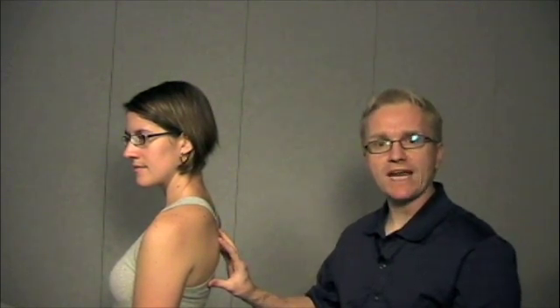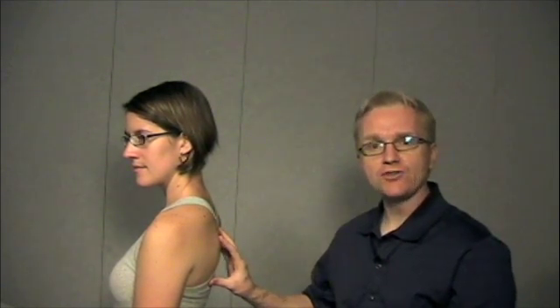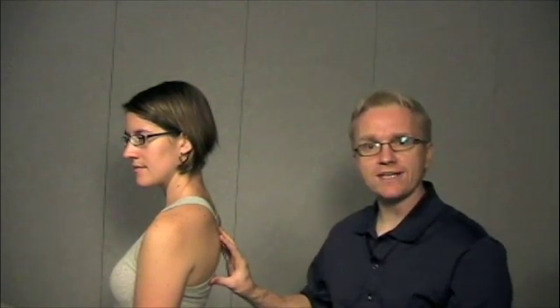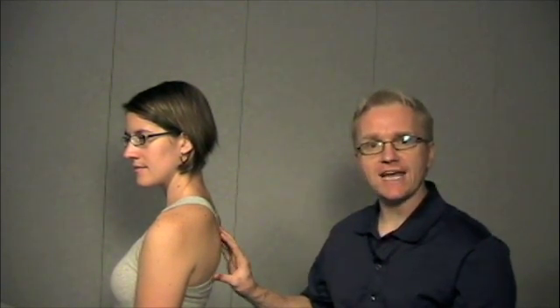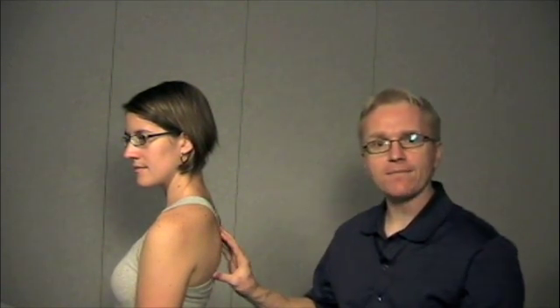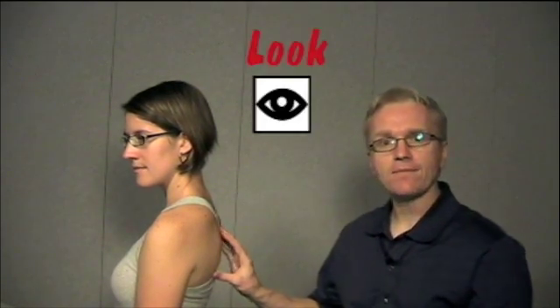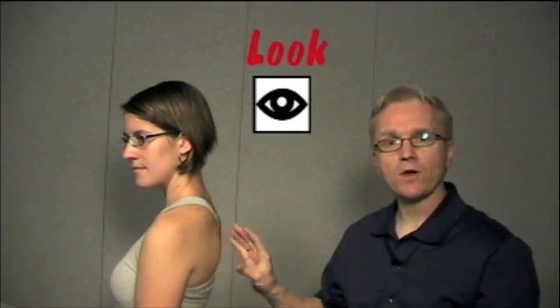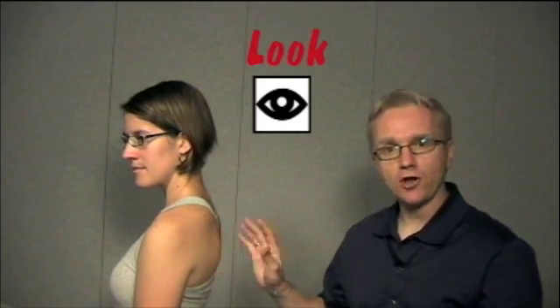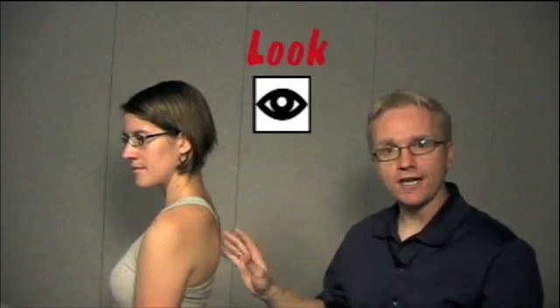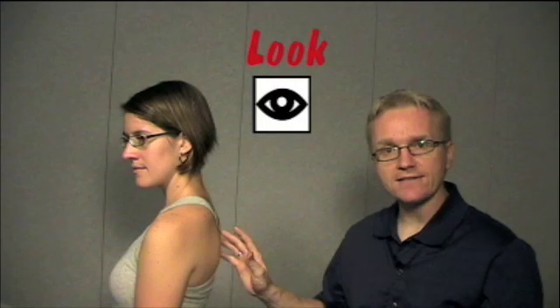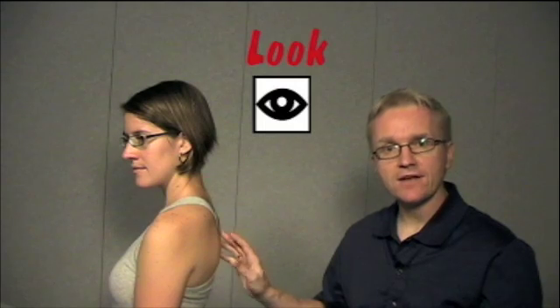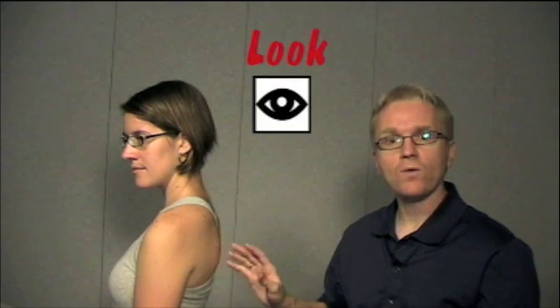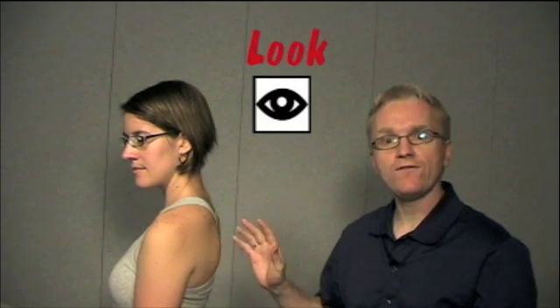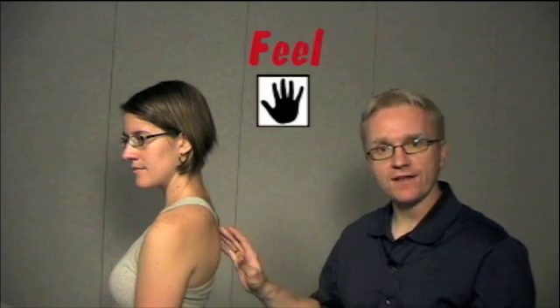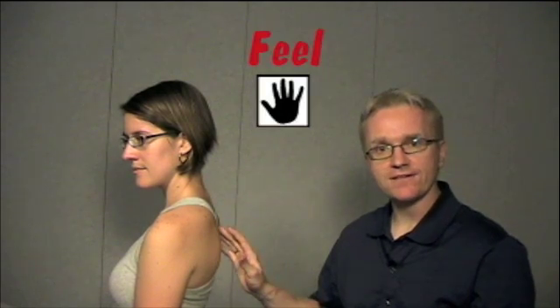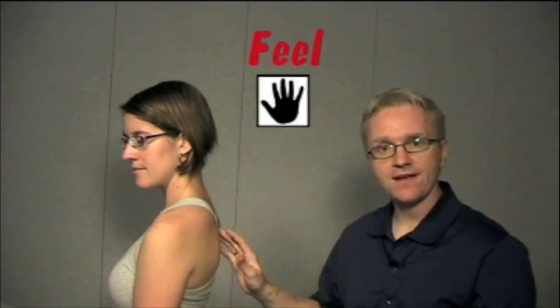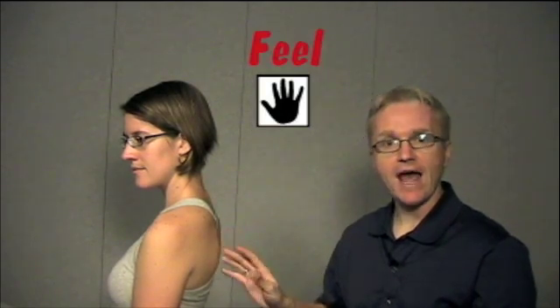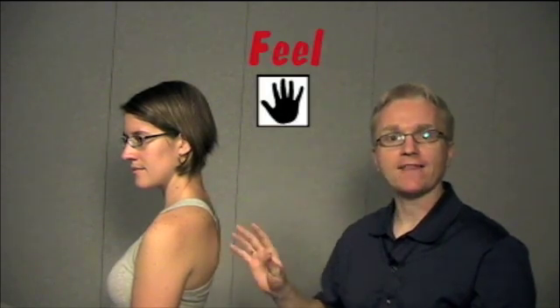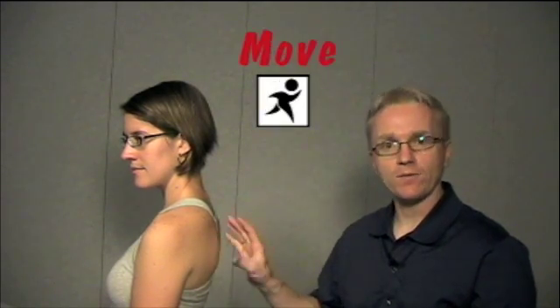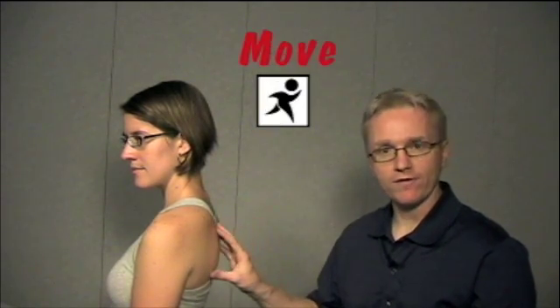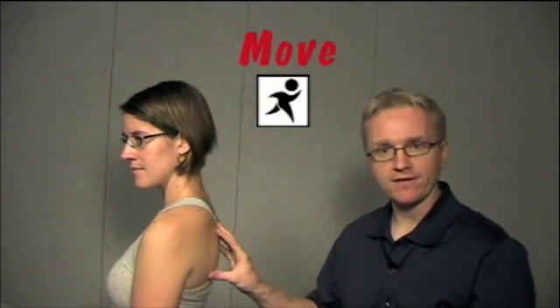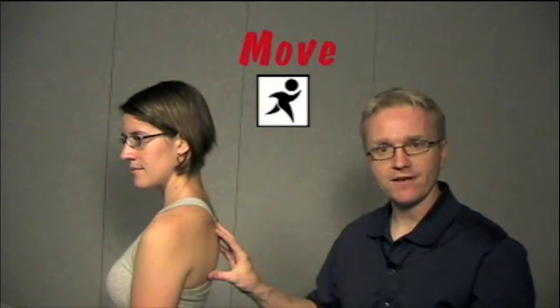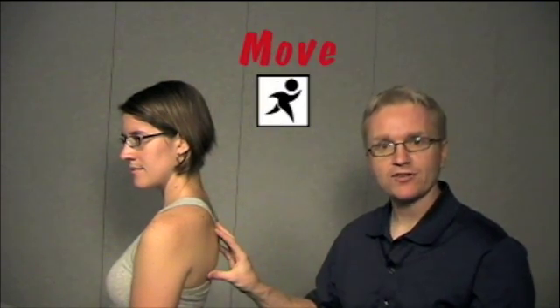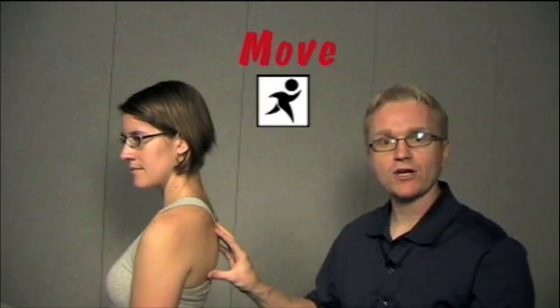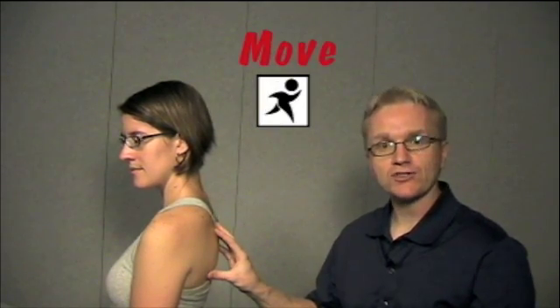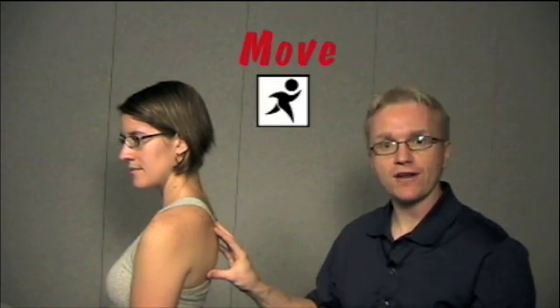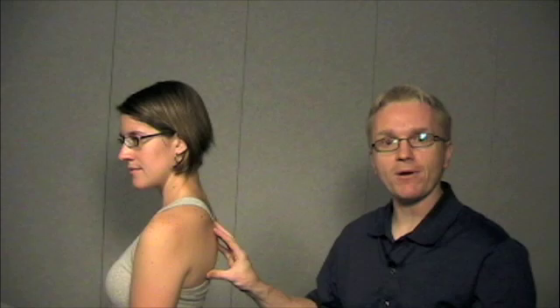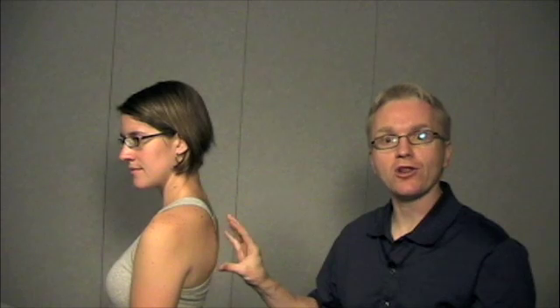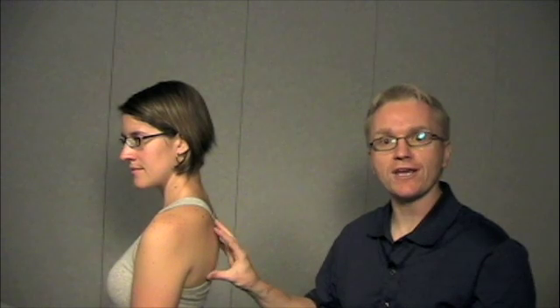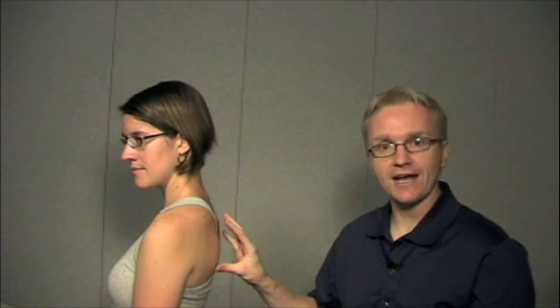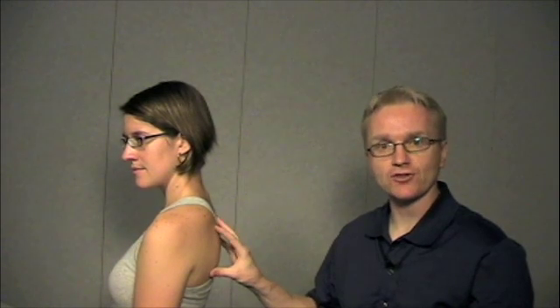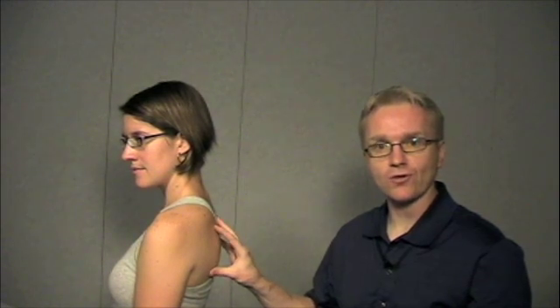With any joint exam, we look at it, we feel it, and then we move it. So we're going to start now by looking at the shoulder.